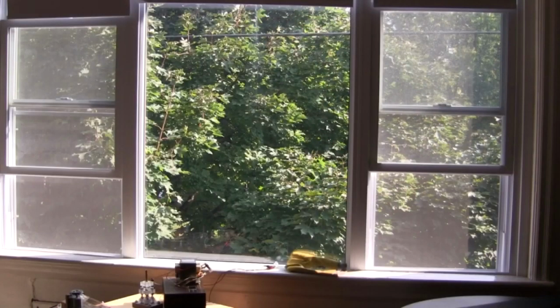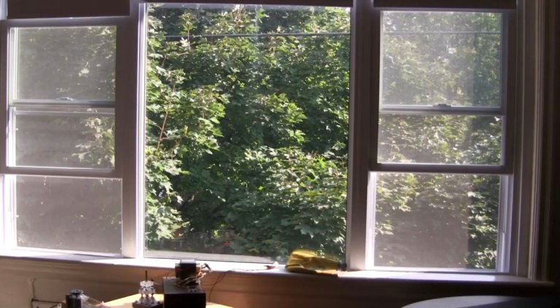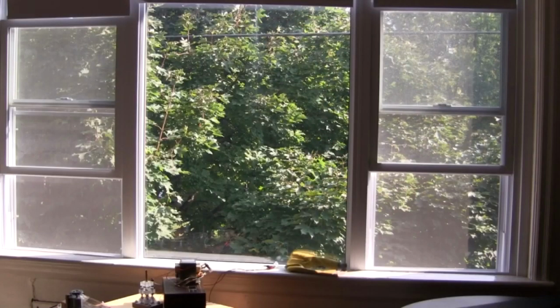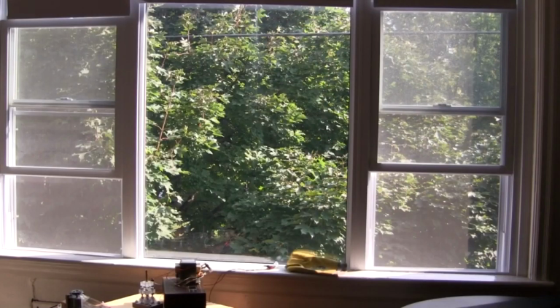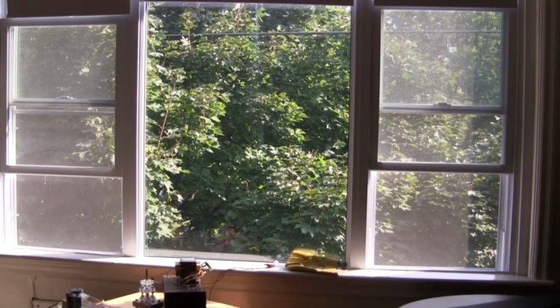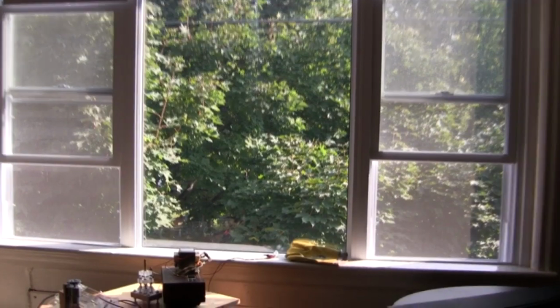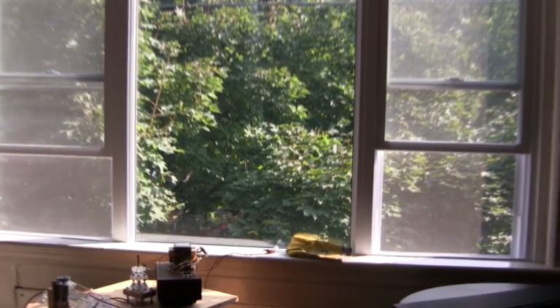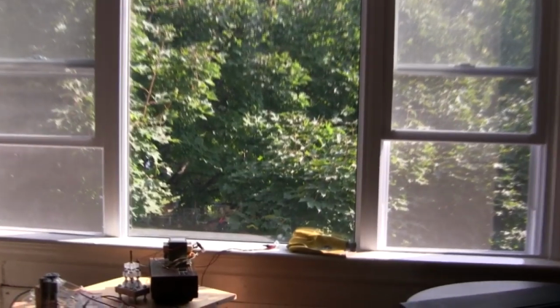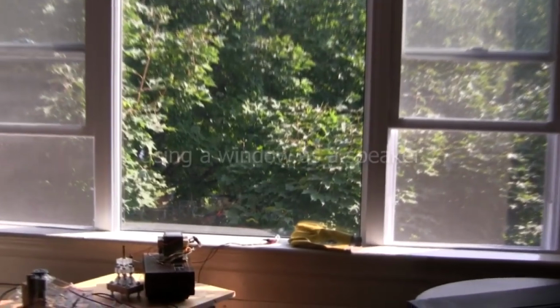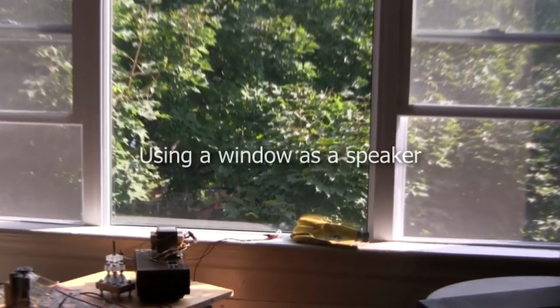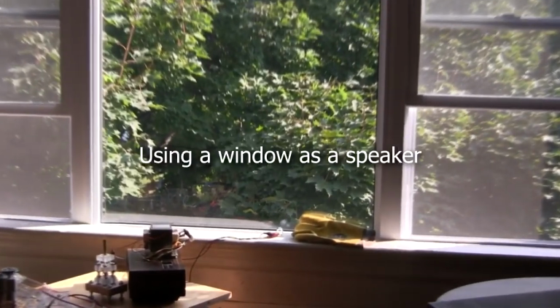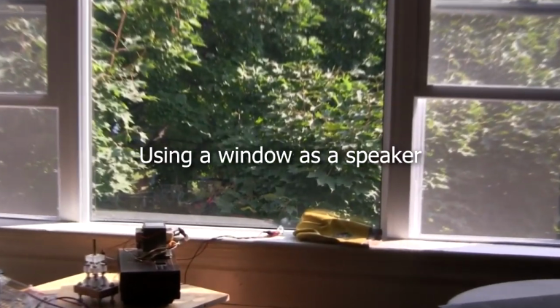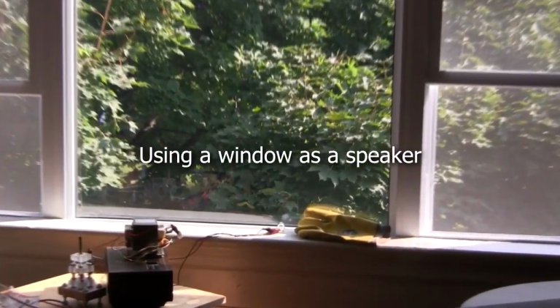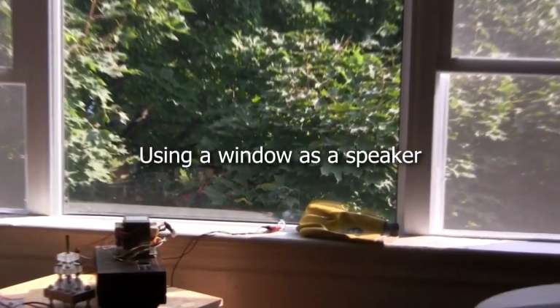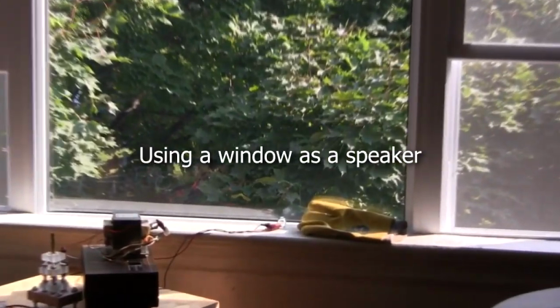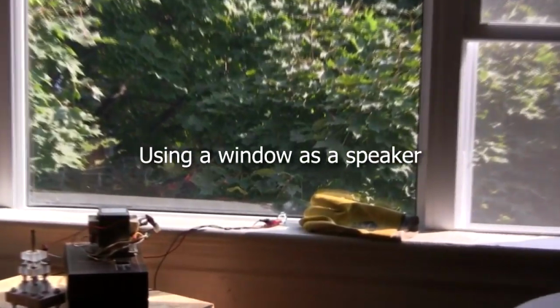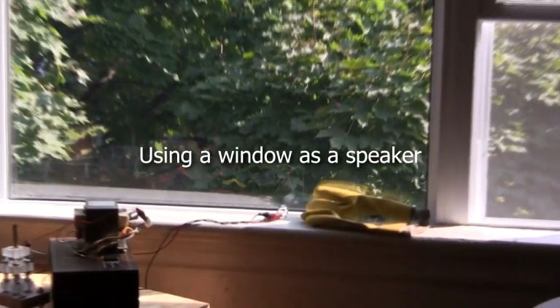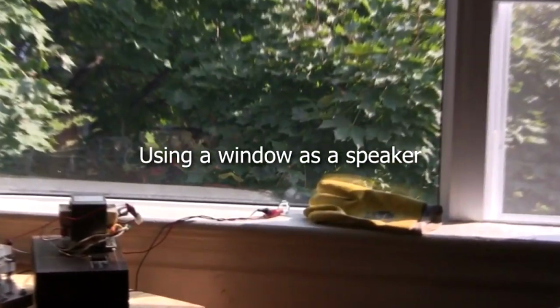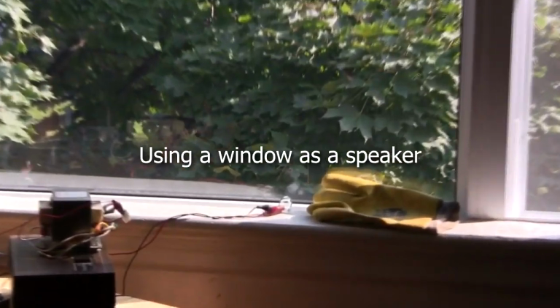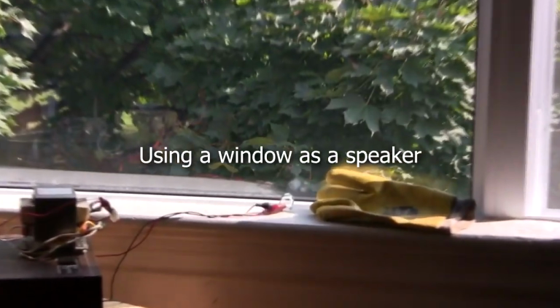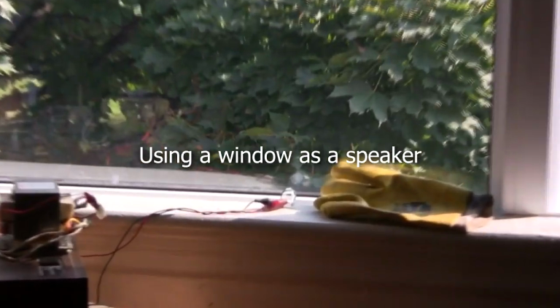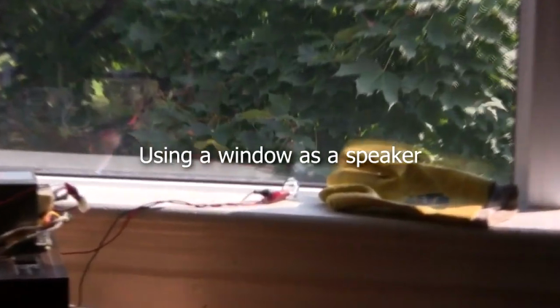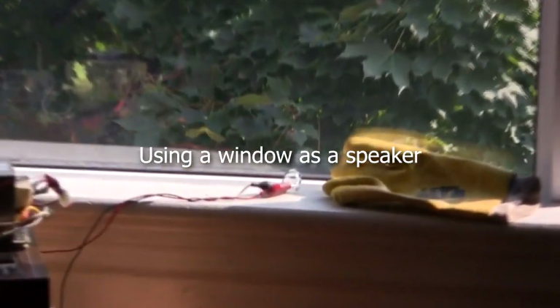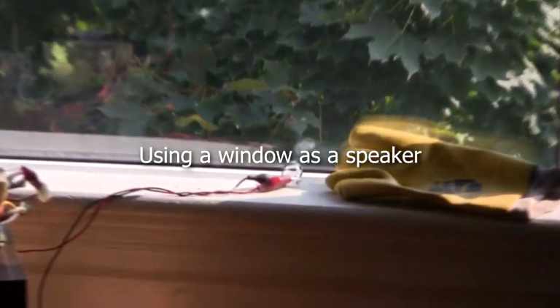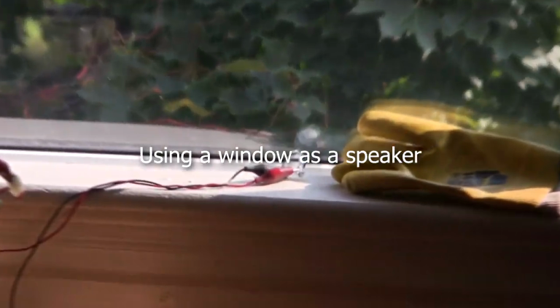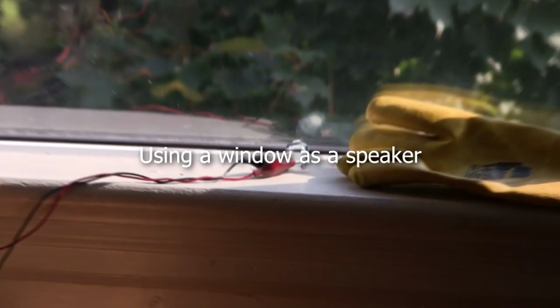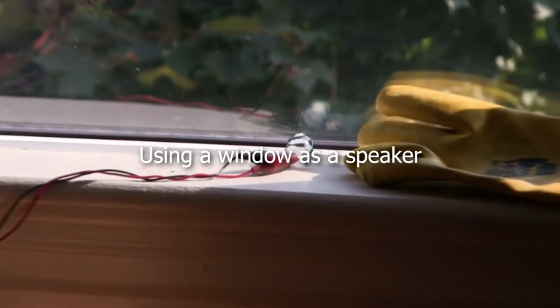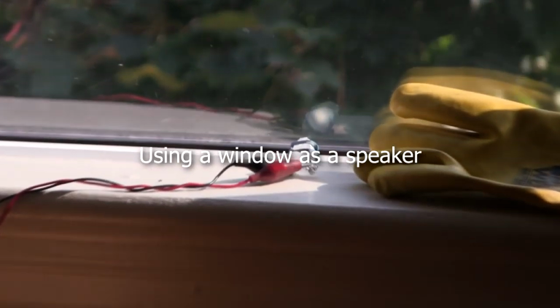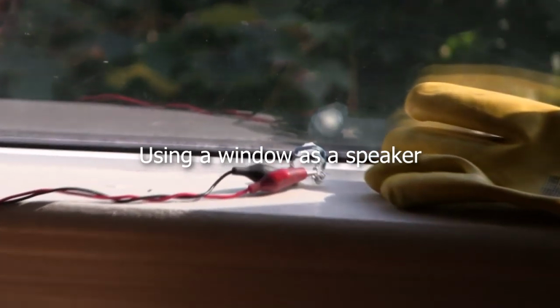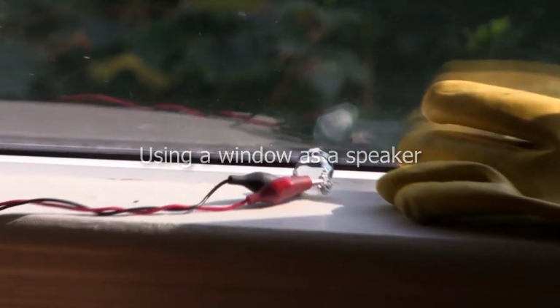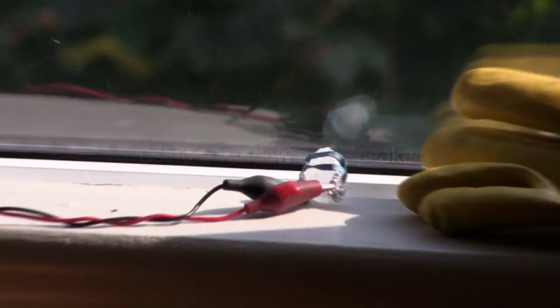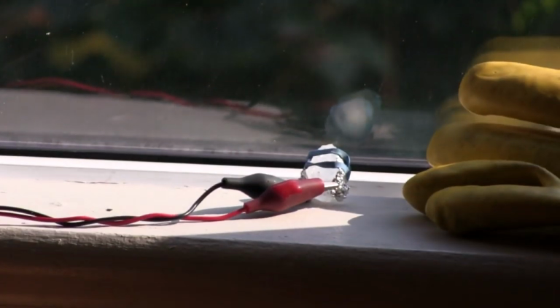User Maverickstar mentioned that a window can be used as a speaker, so I tried it. And as you can see, it works very well.